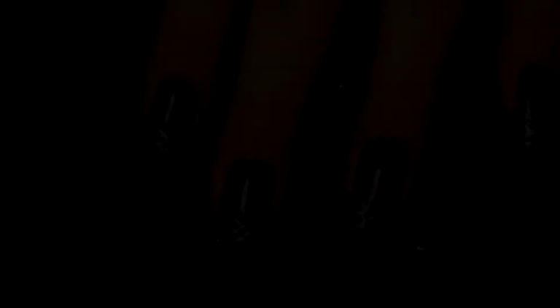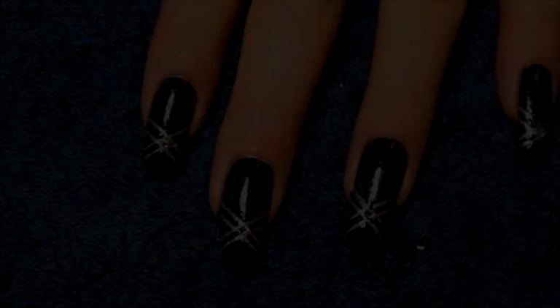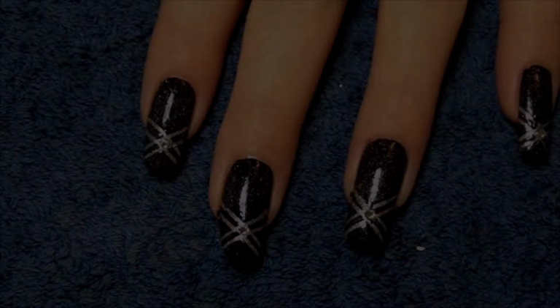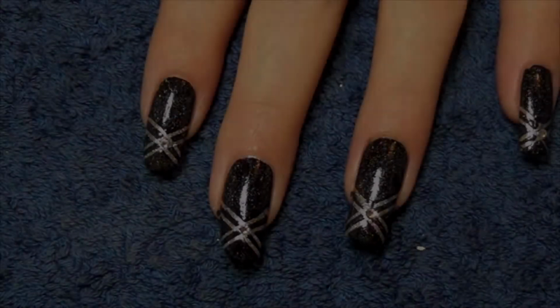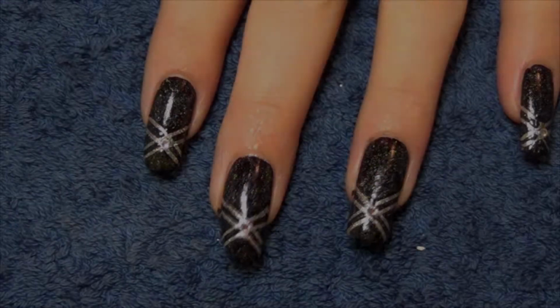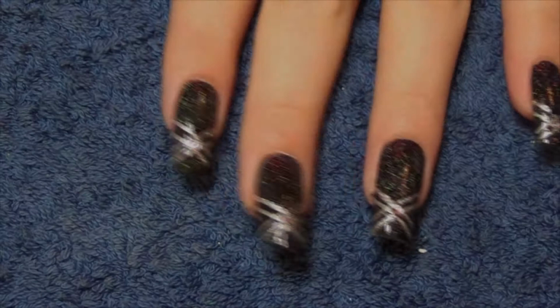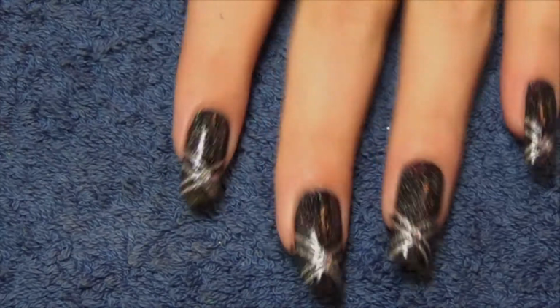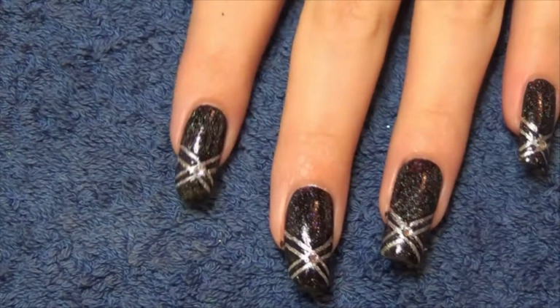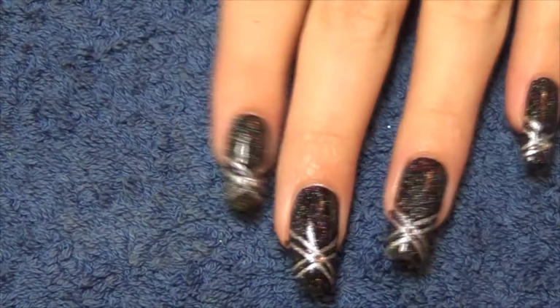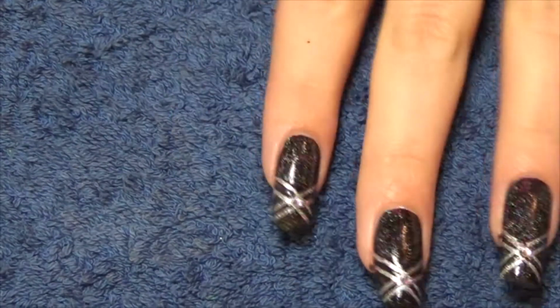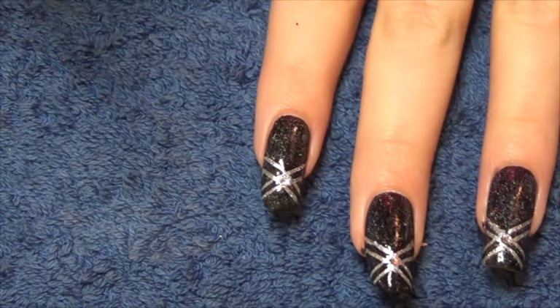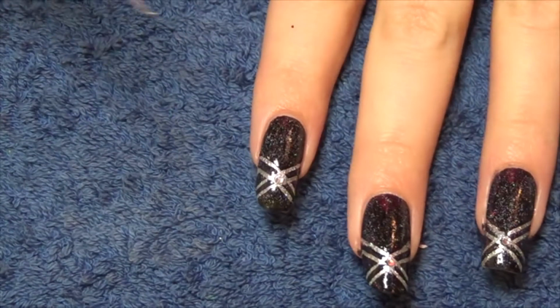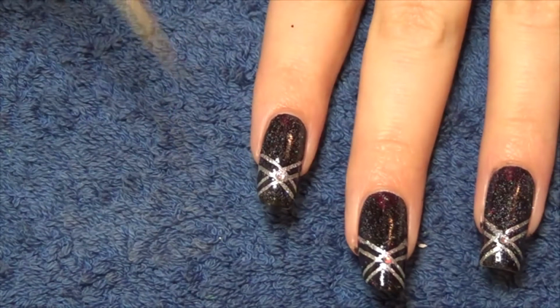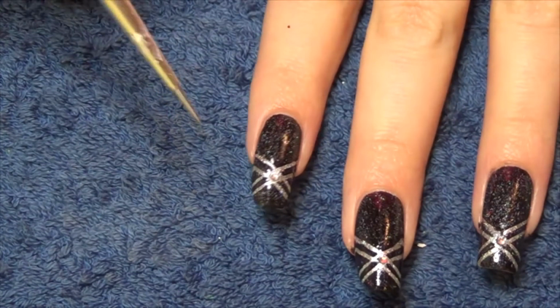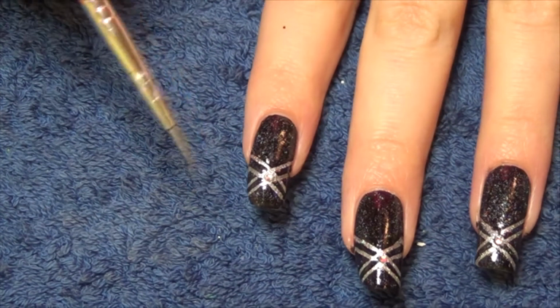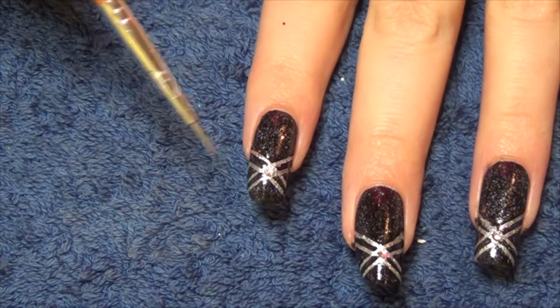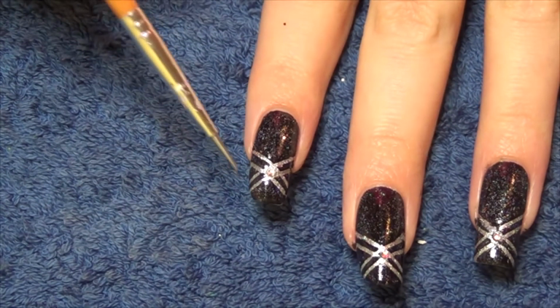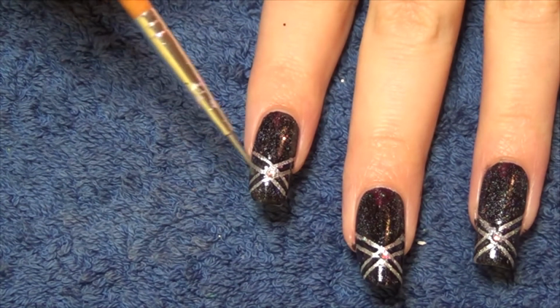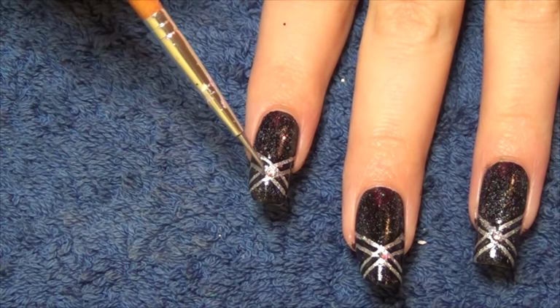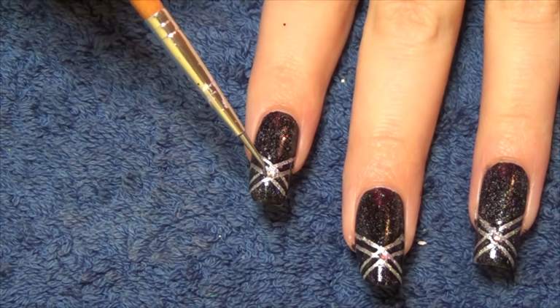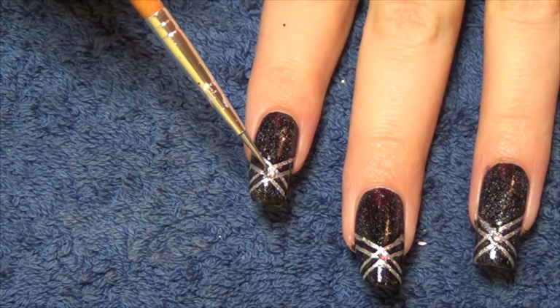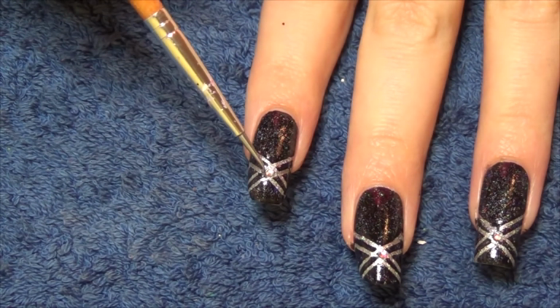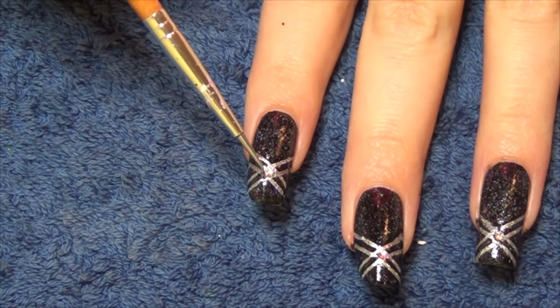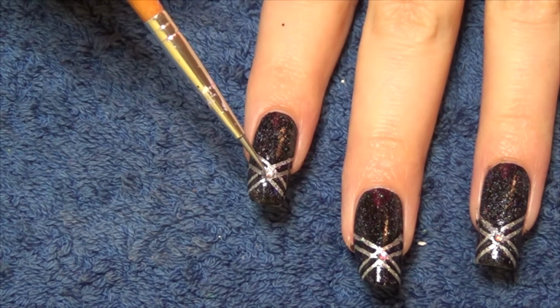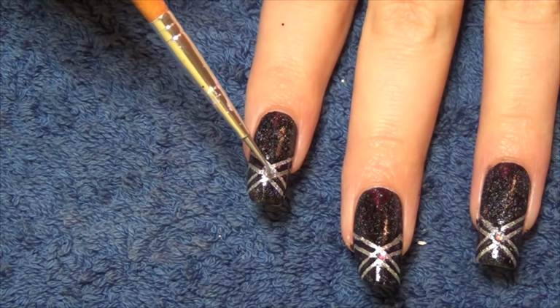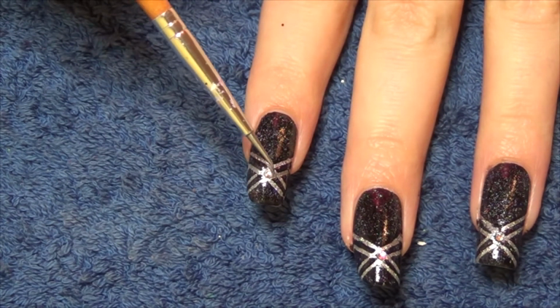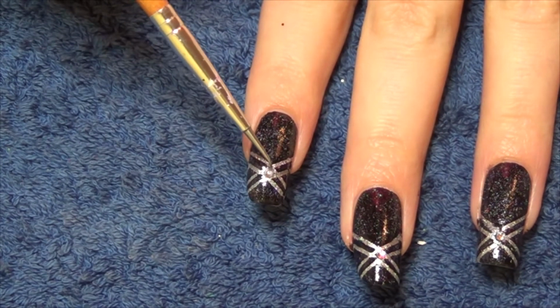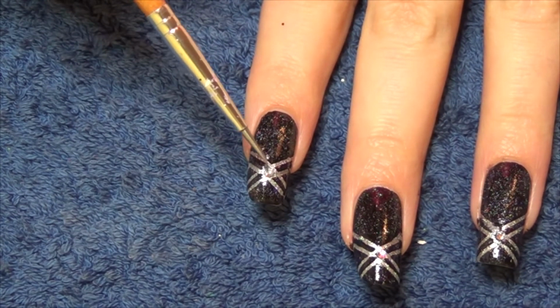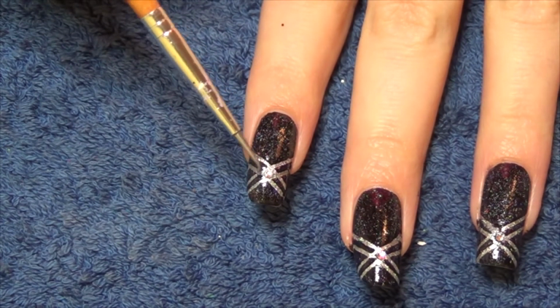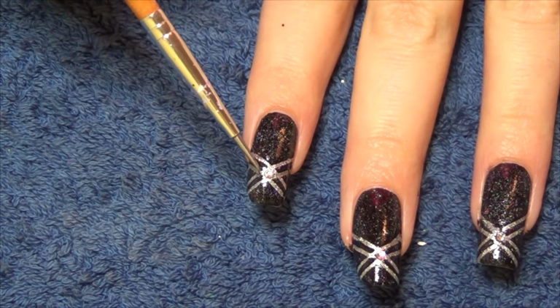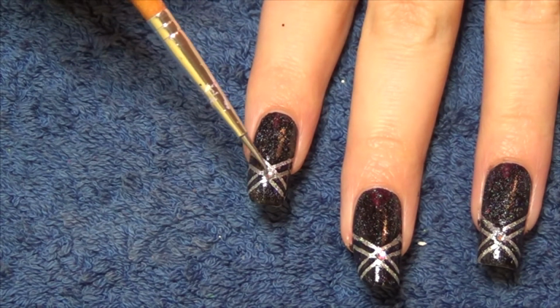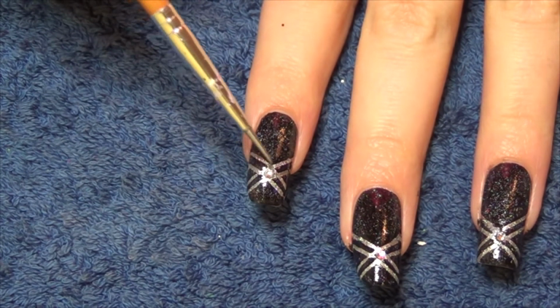To finish and touch up this manicure we're going to just add a crystal in the crossing point here.